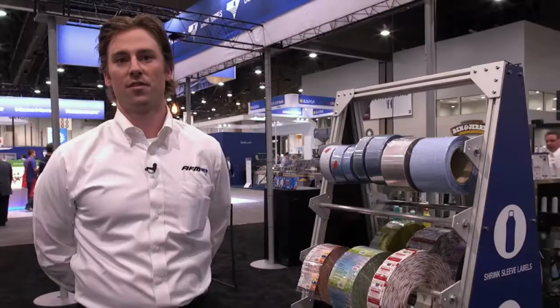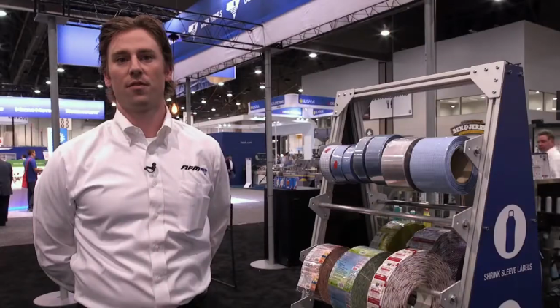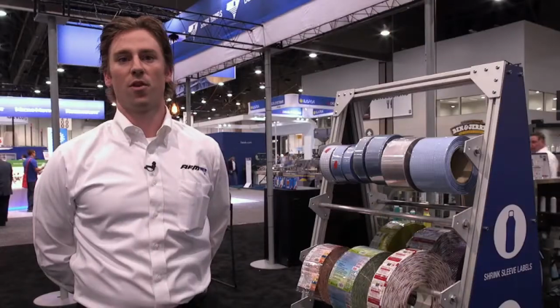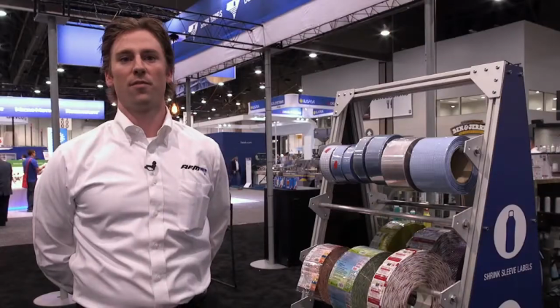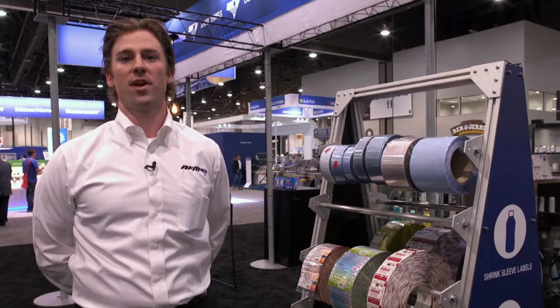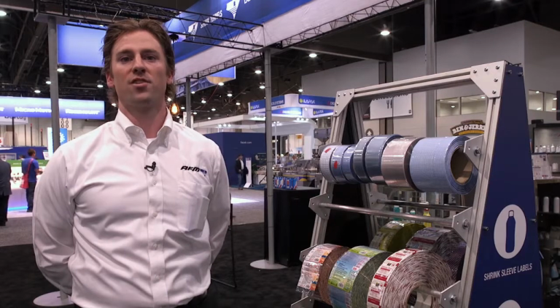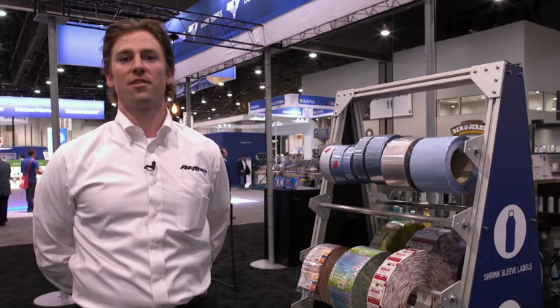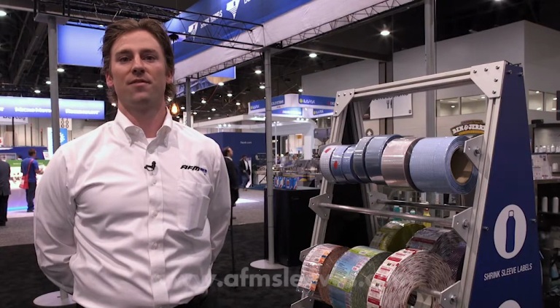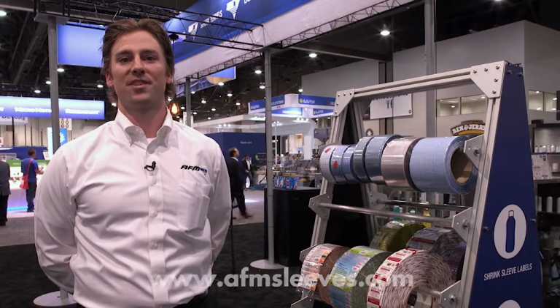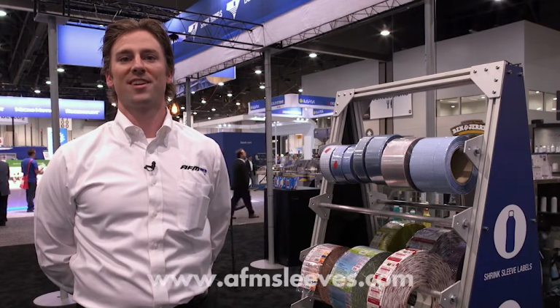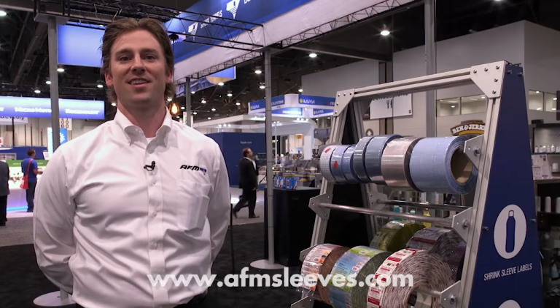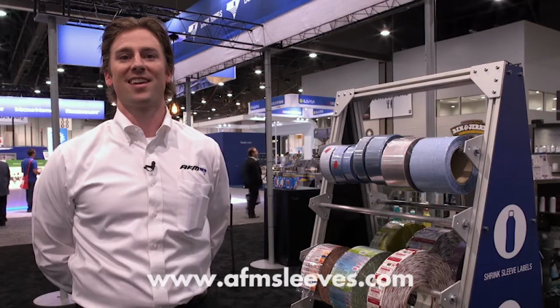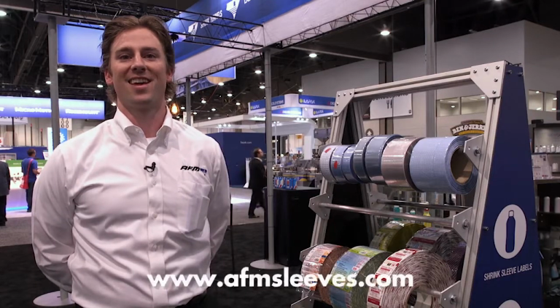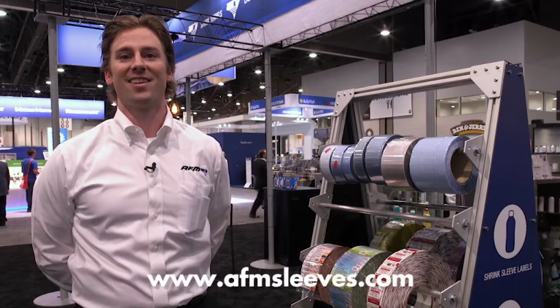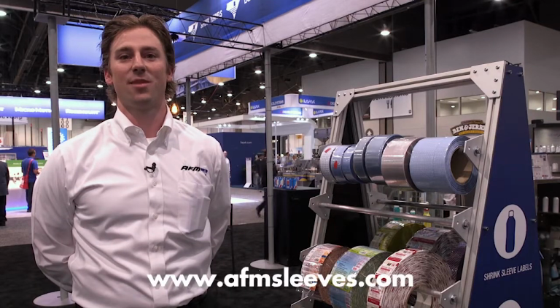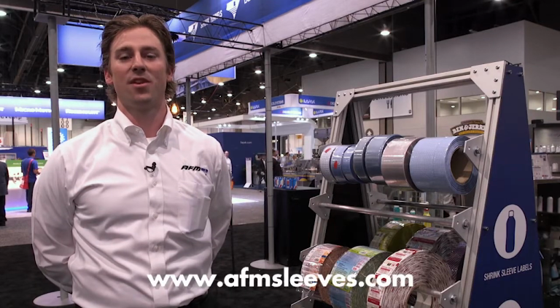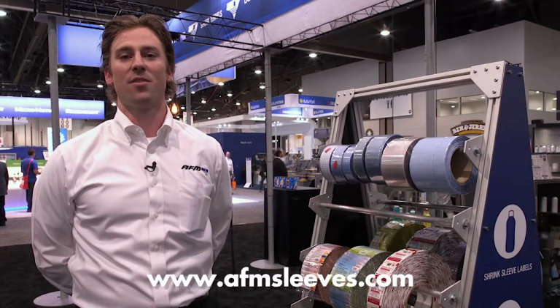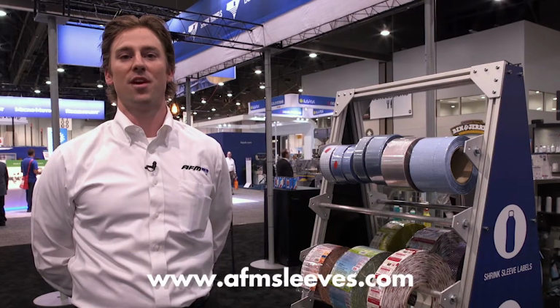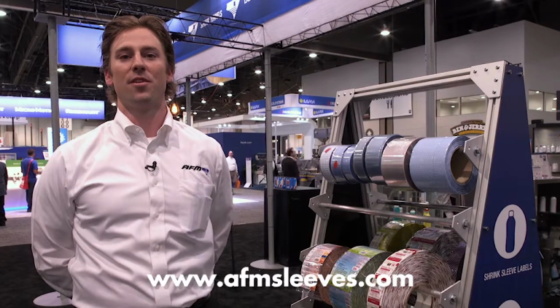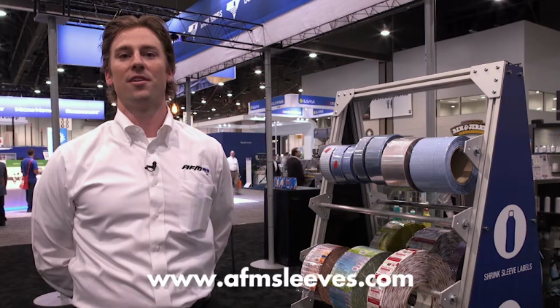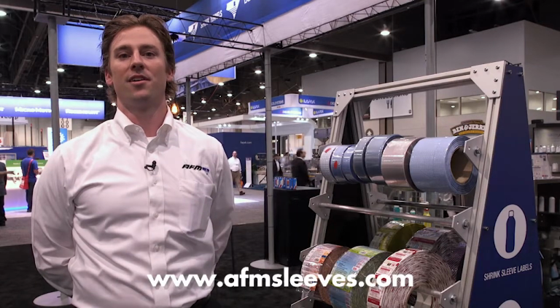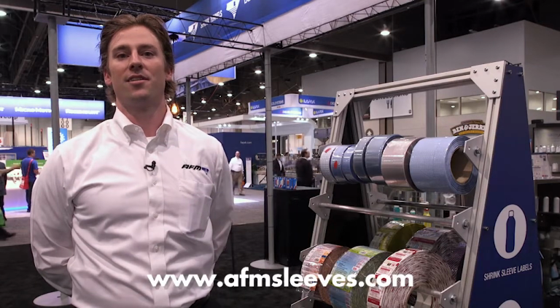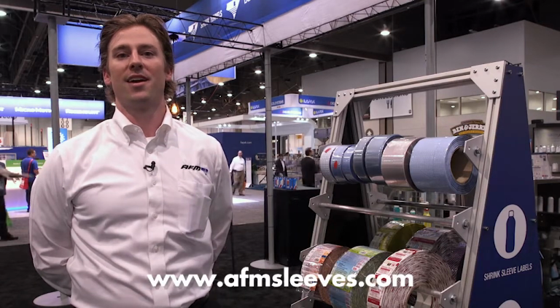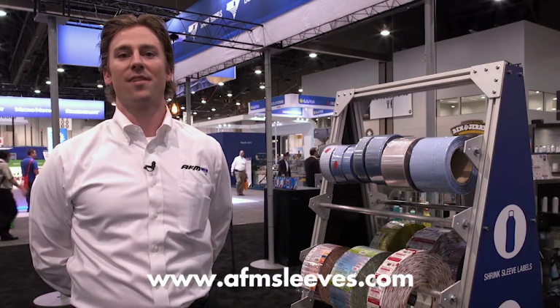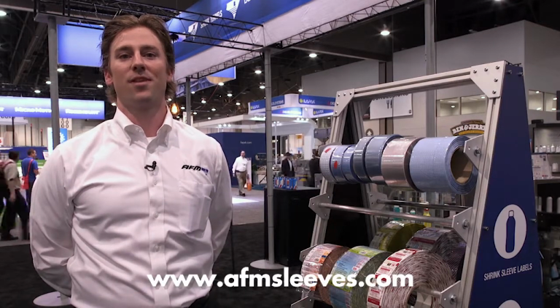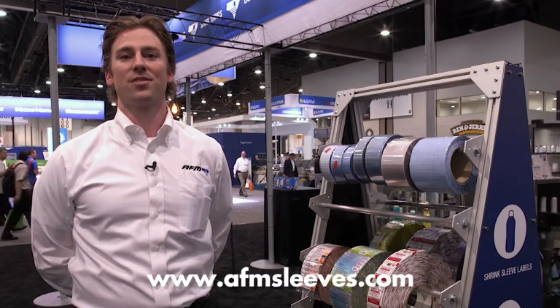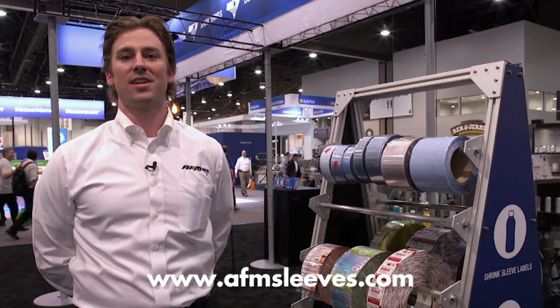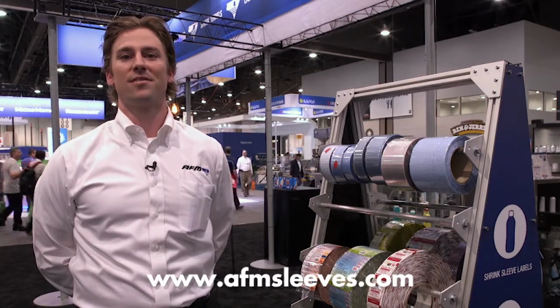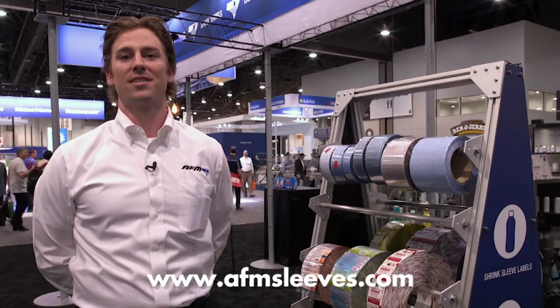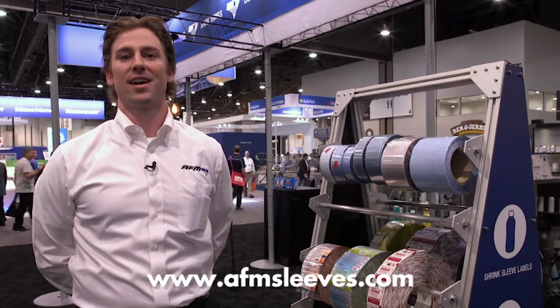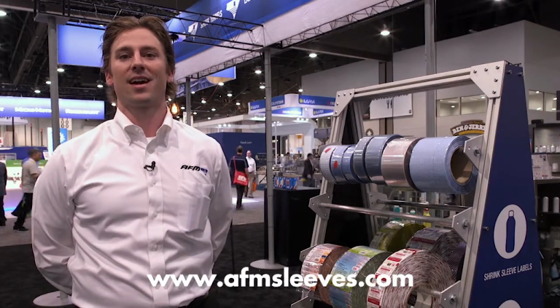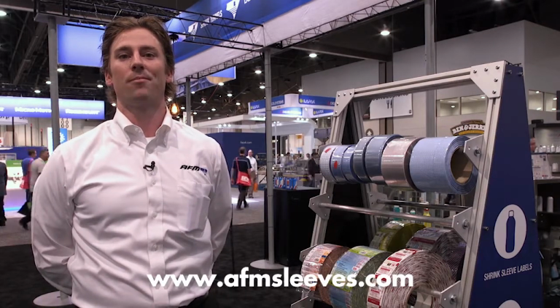For more information, visit us at www.afmsleeves.com.